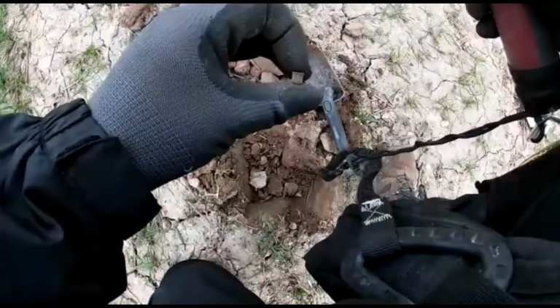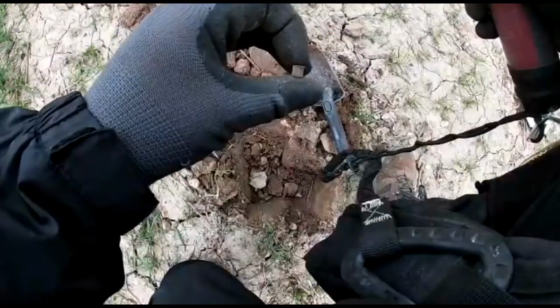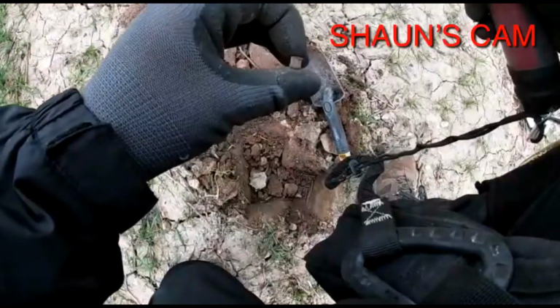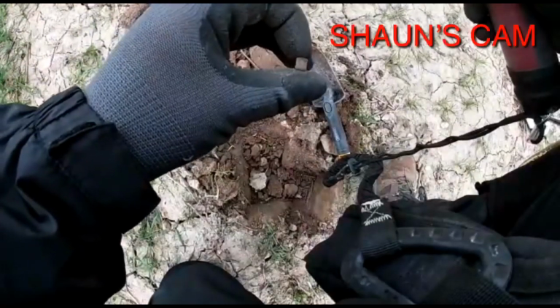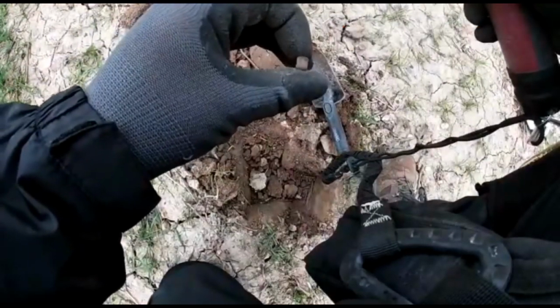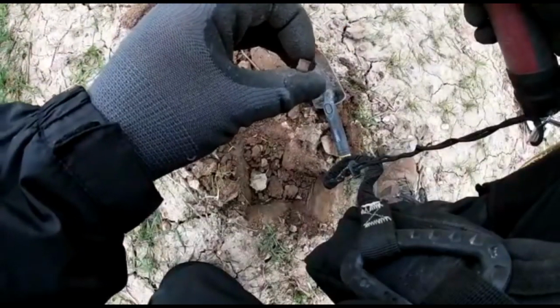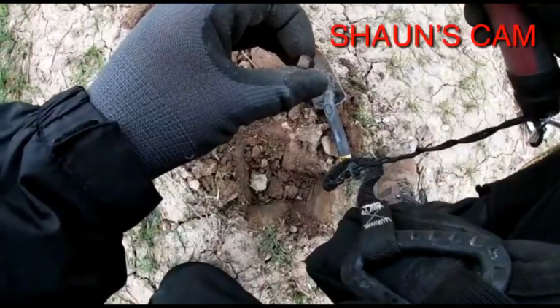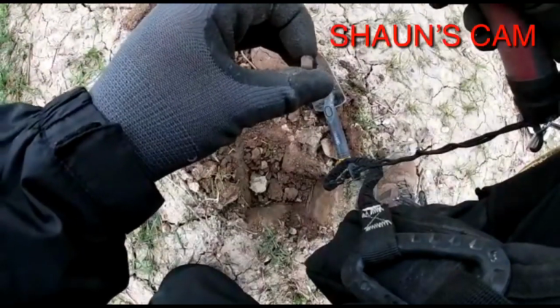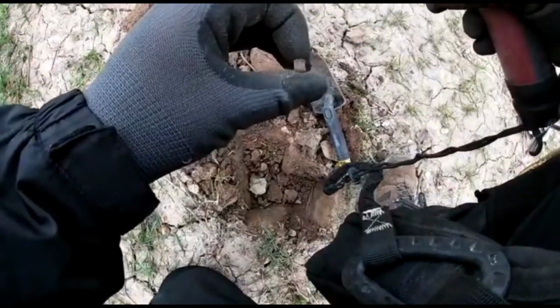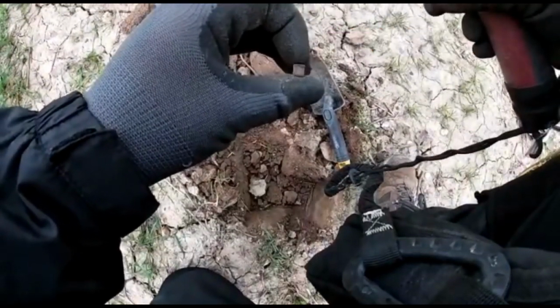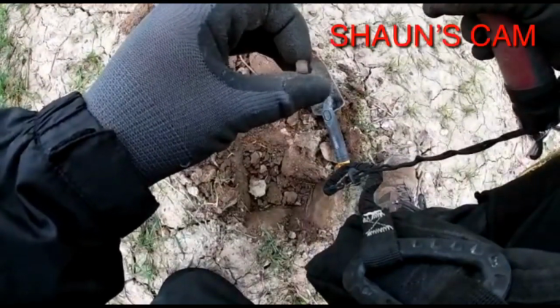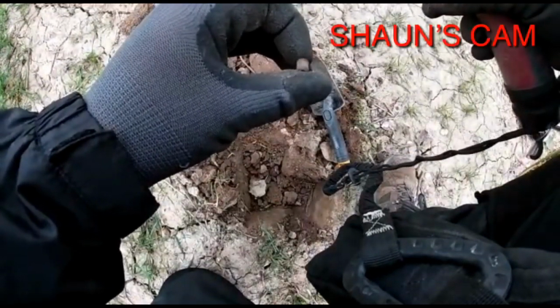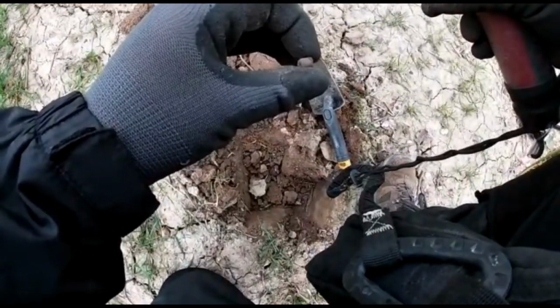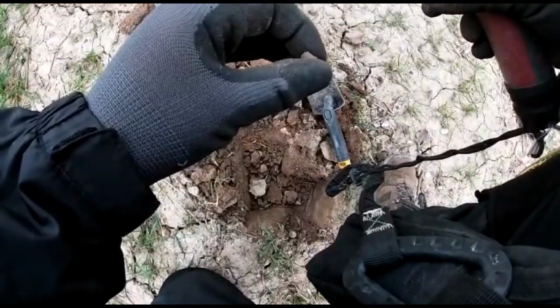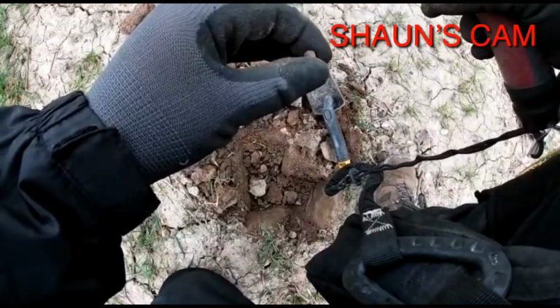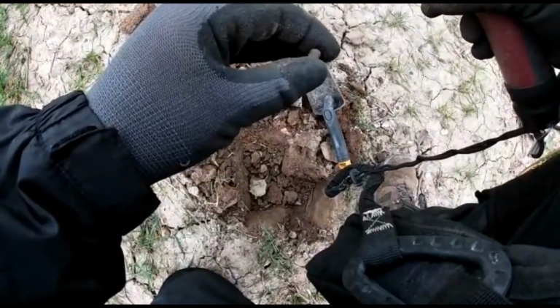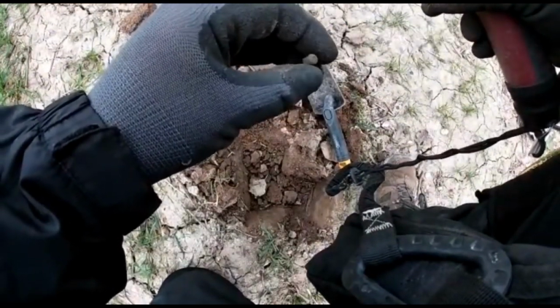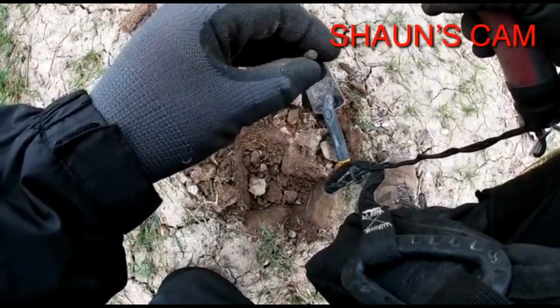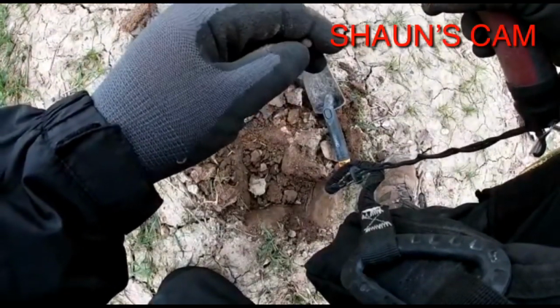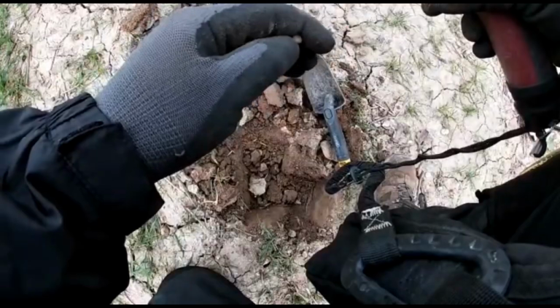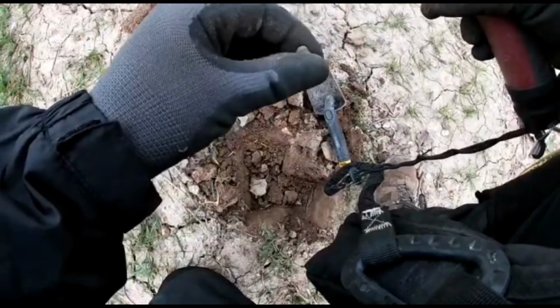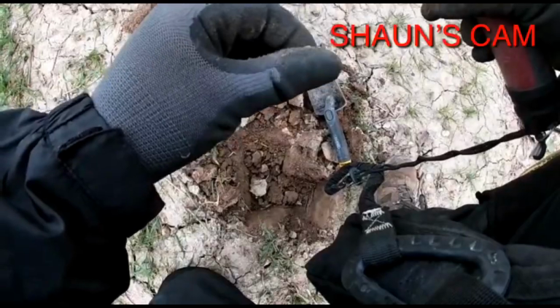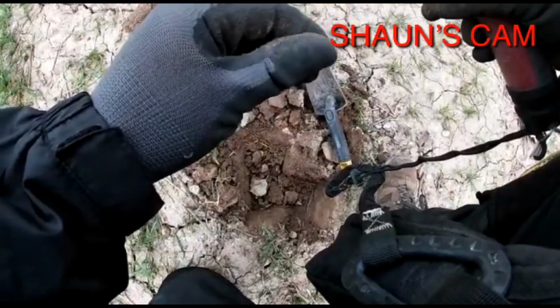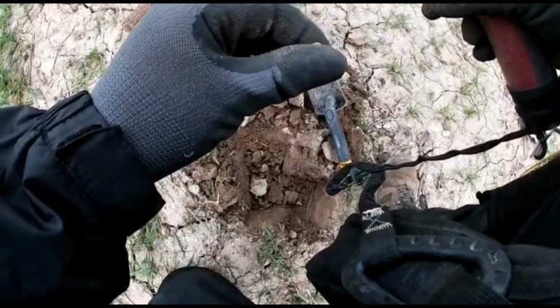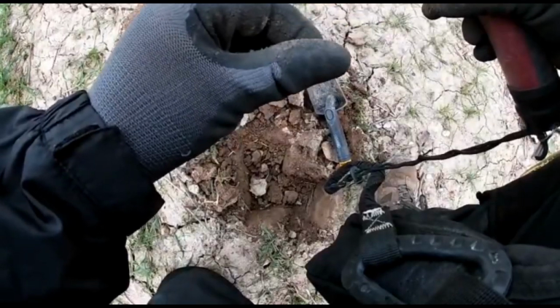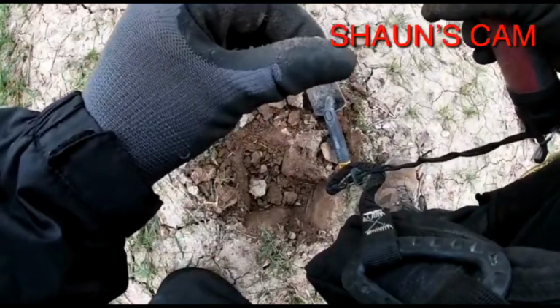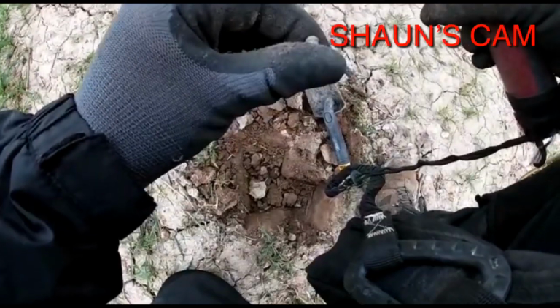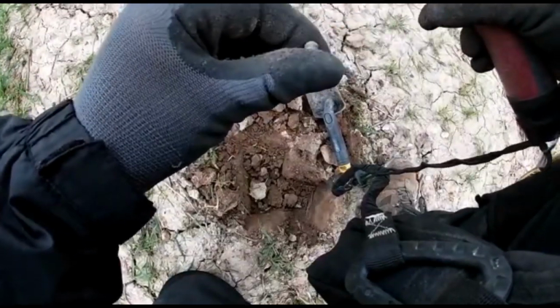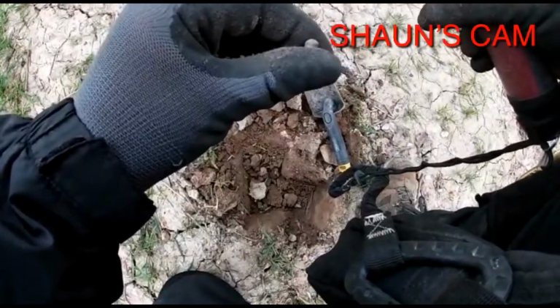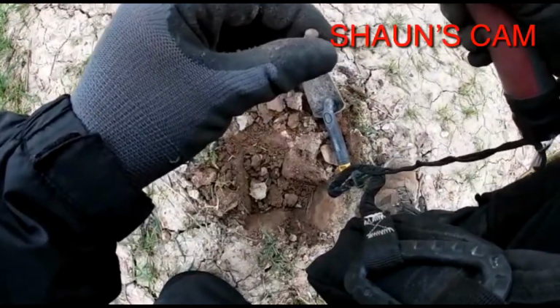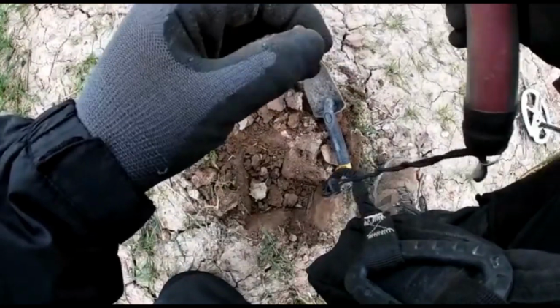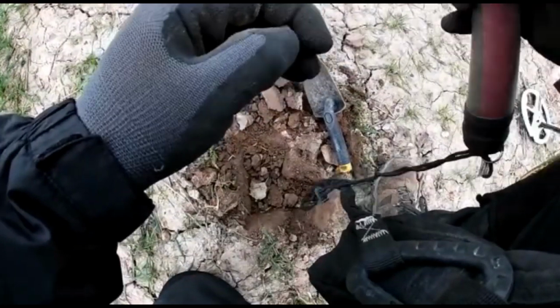Oh dear. Part of the shotgun, part of the carriage. On to the next.